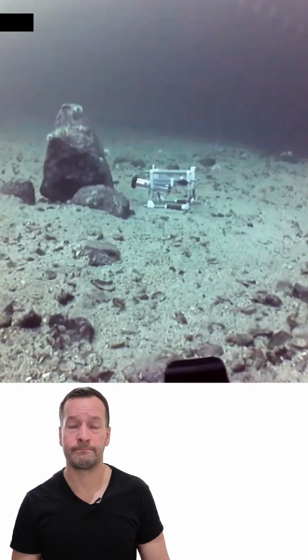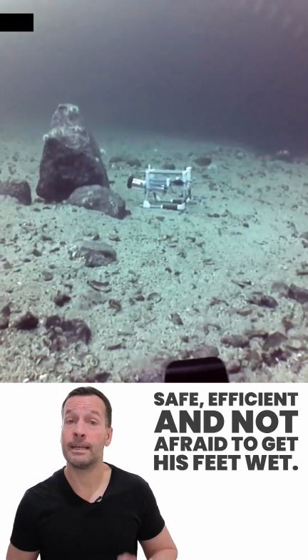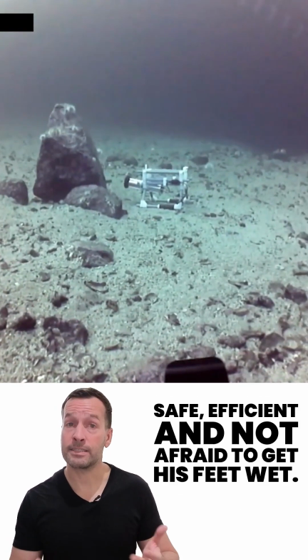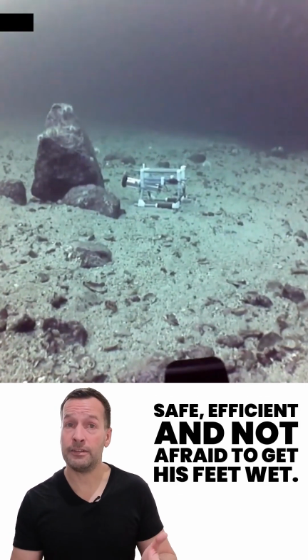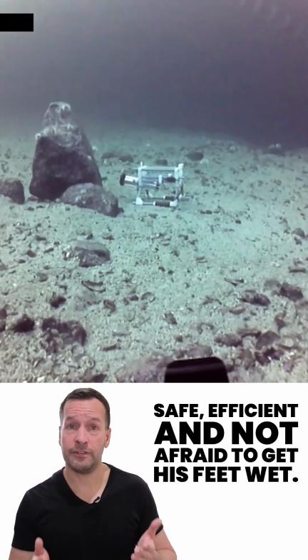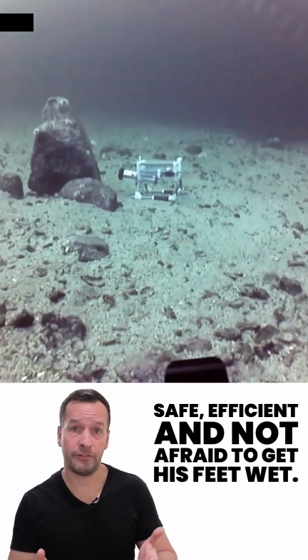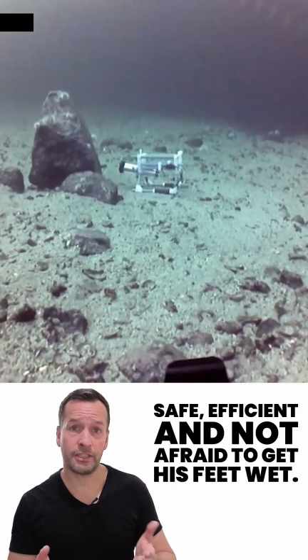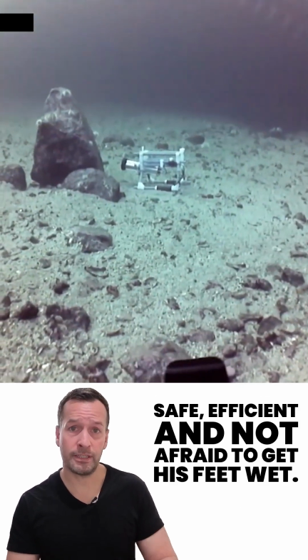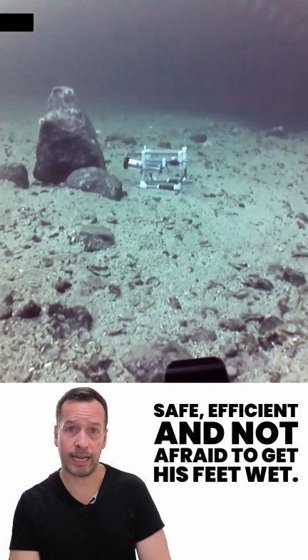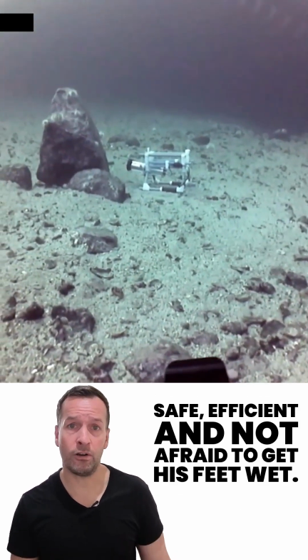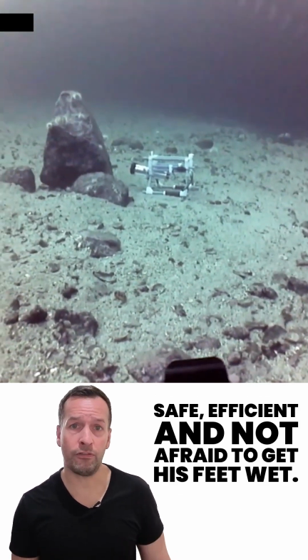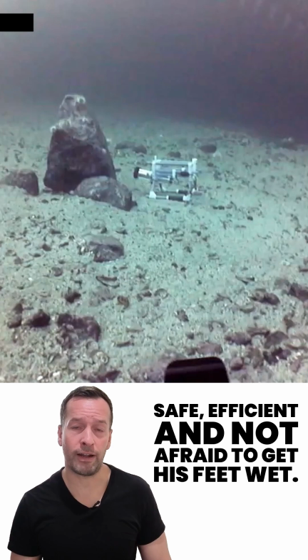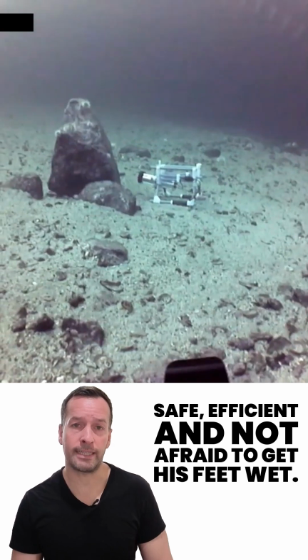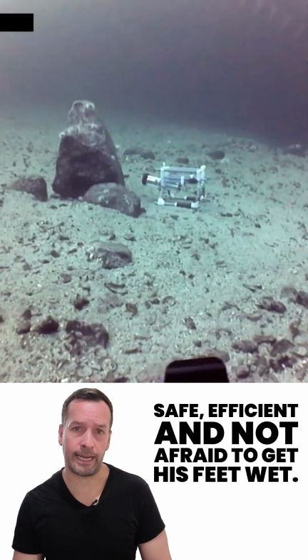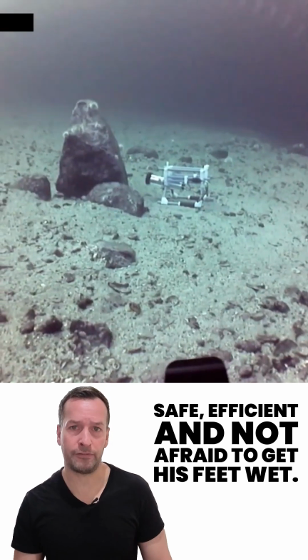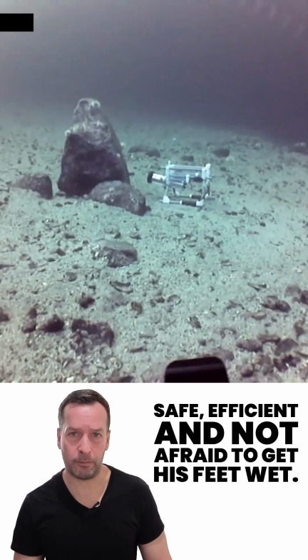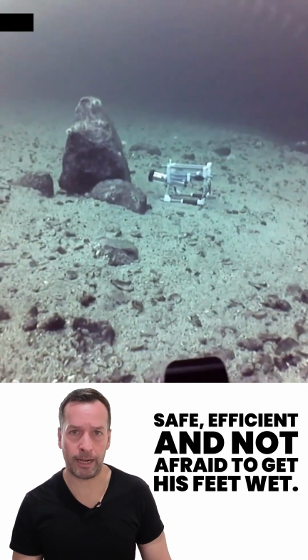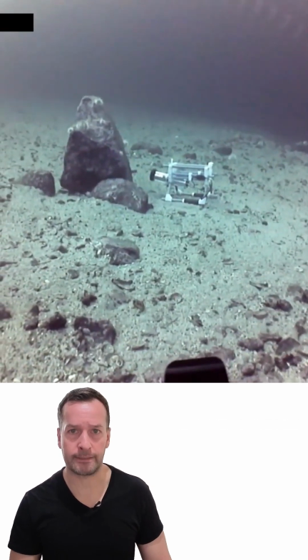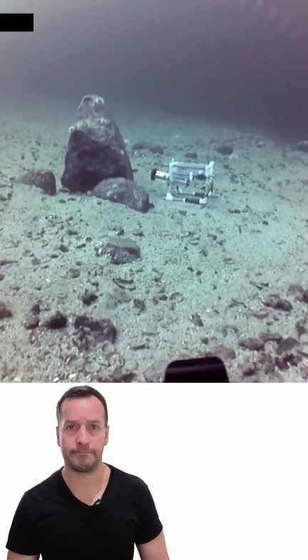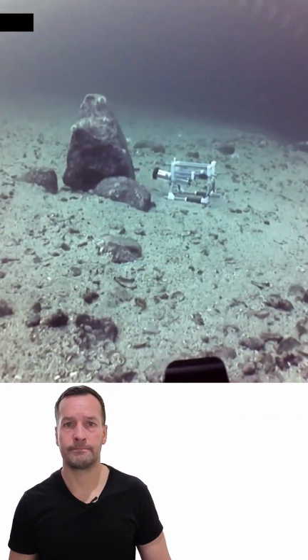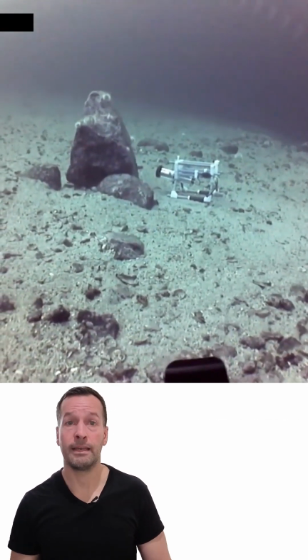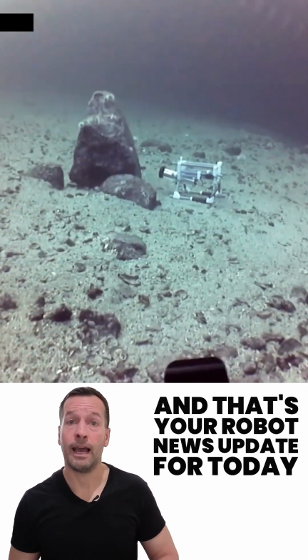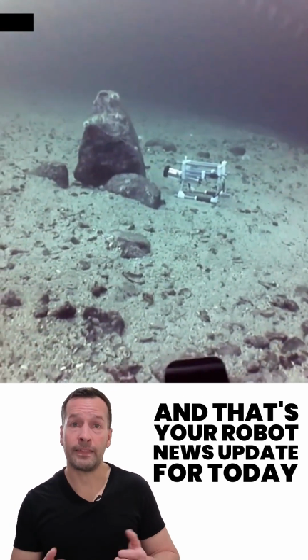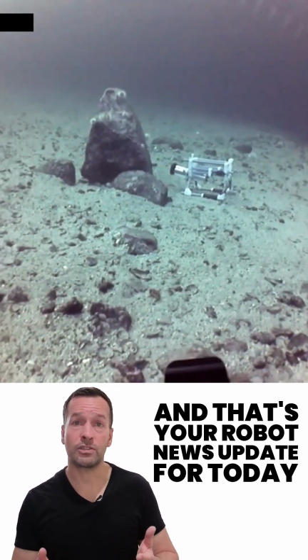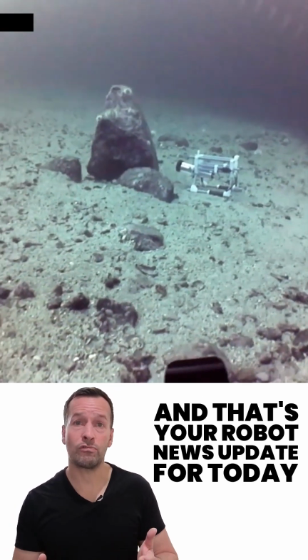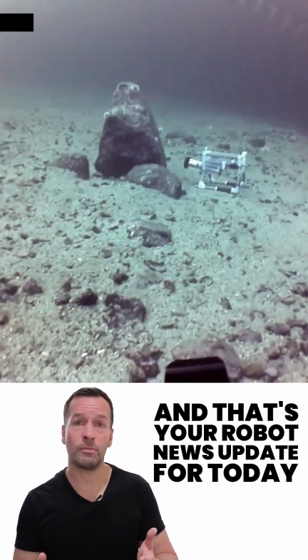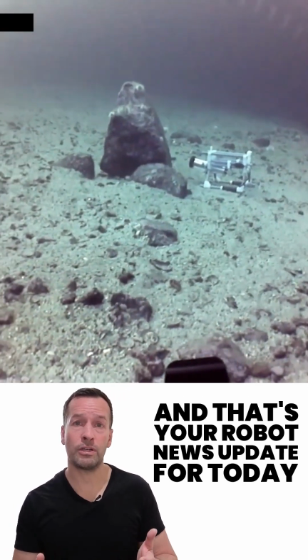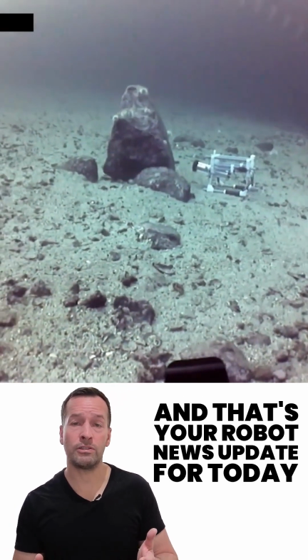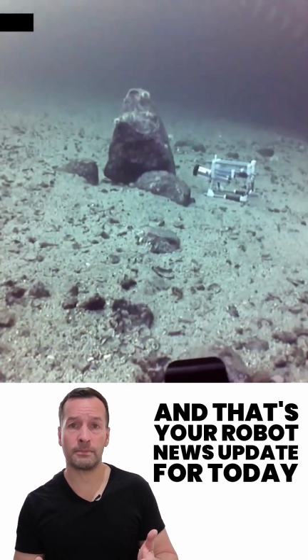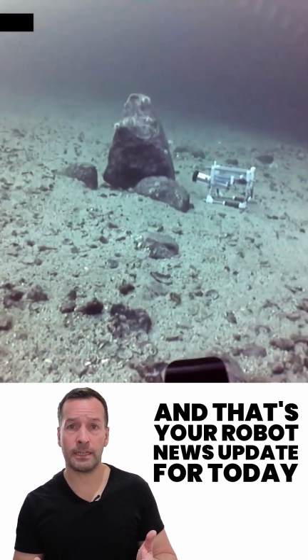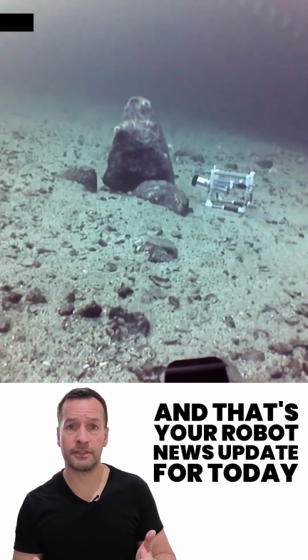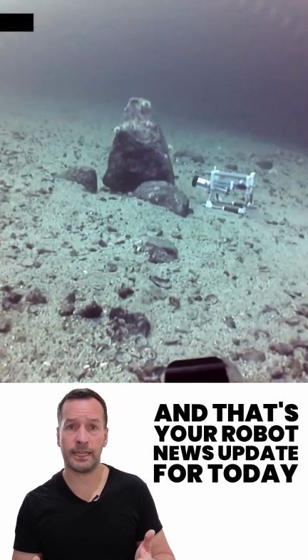Safe, efficient, and not afraid to get its feet wet. And that's your robot news update for today.